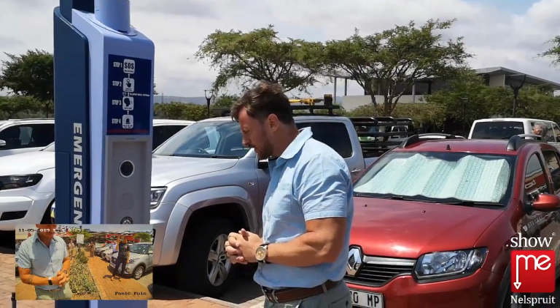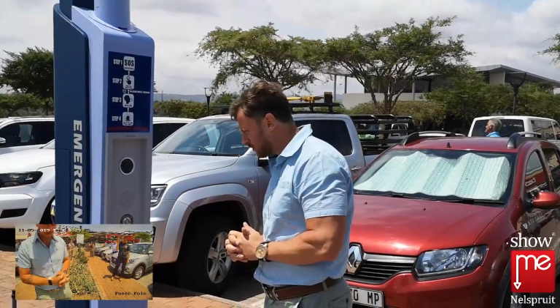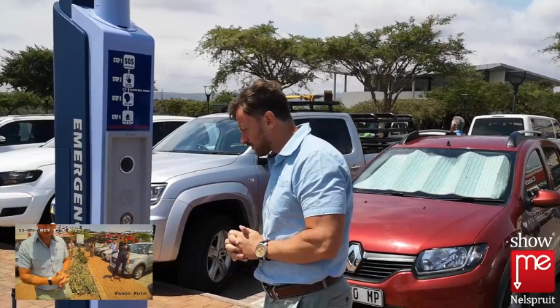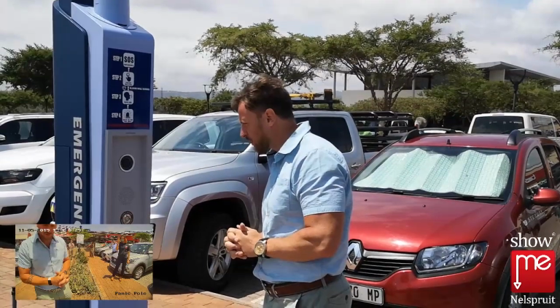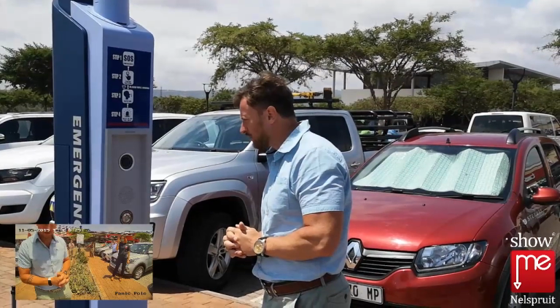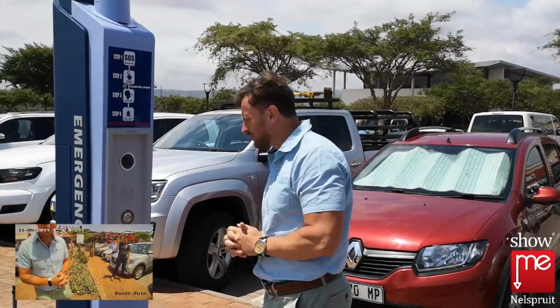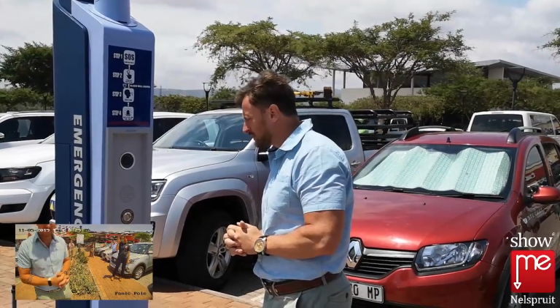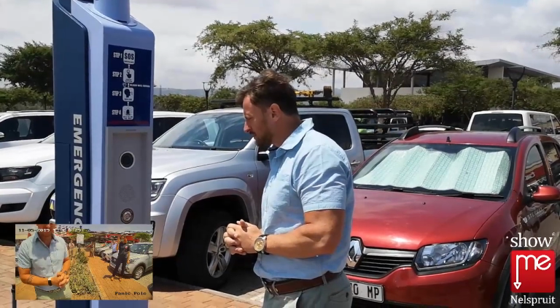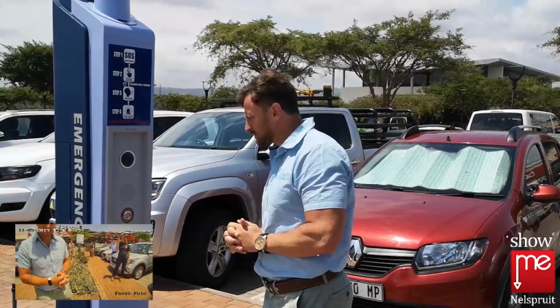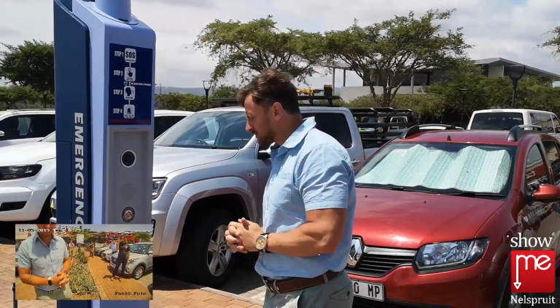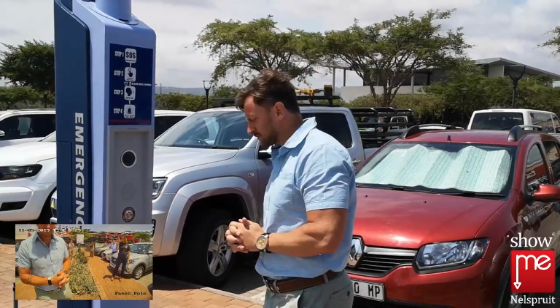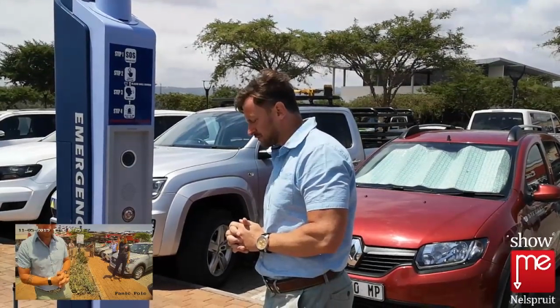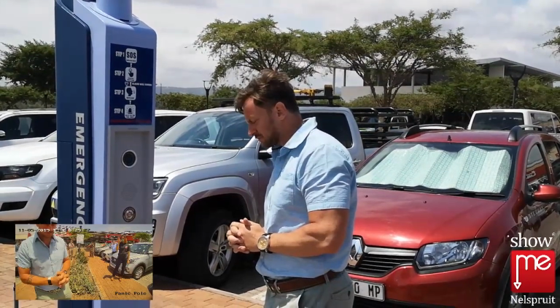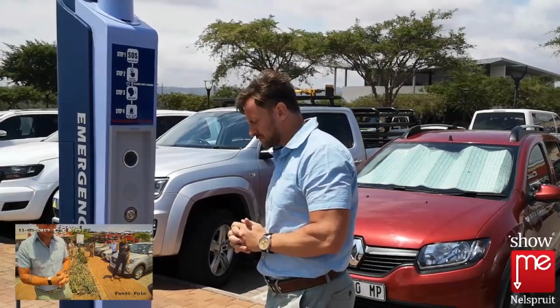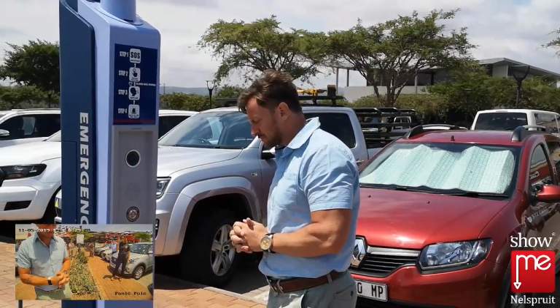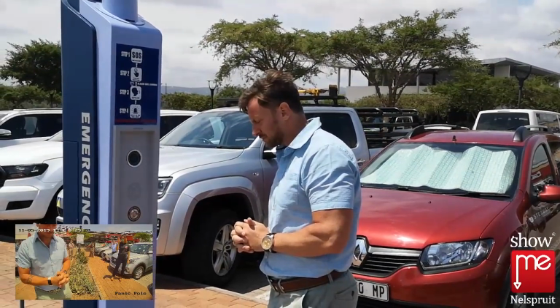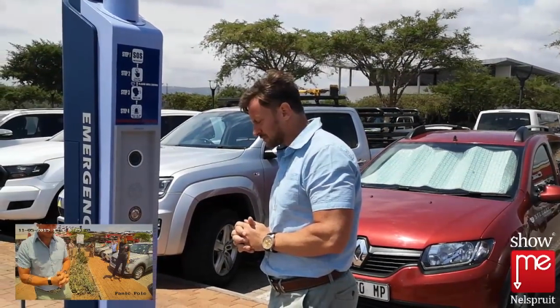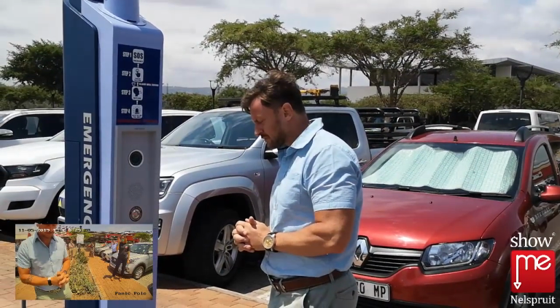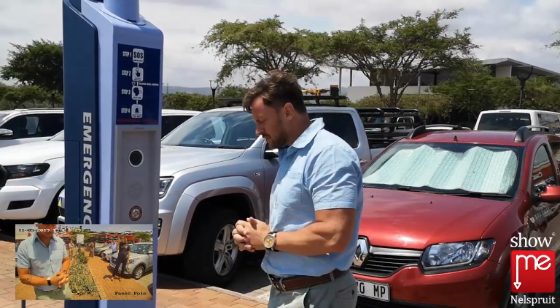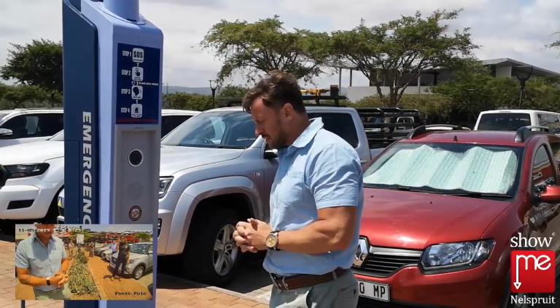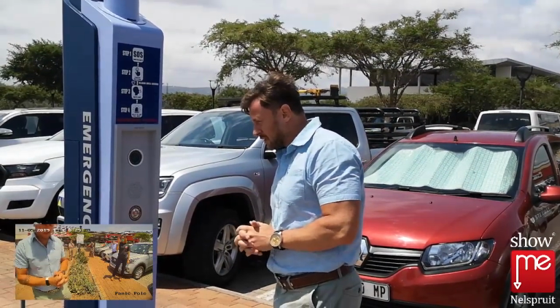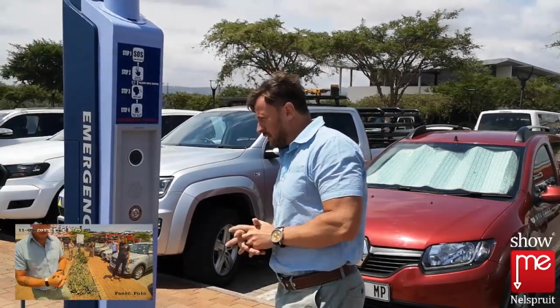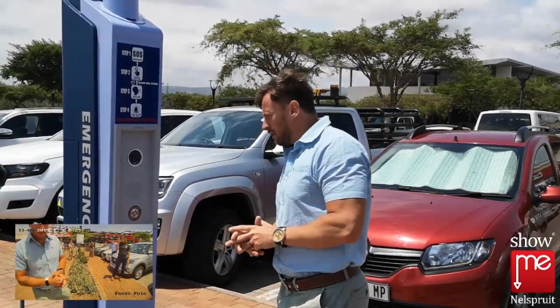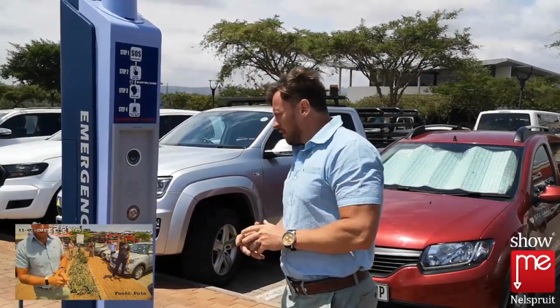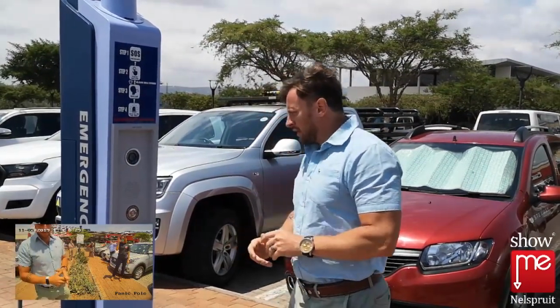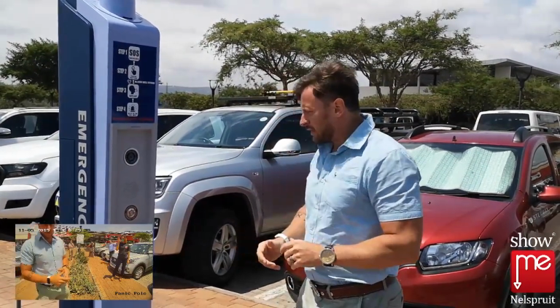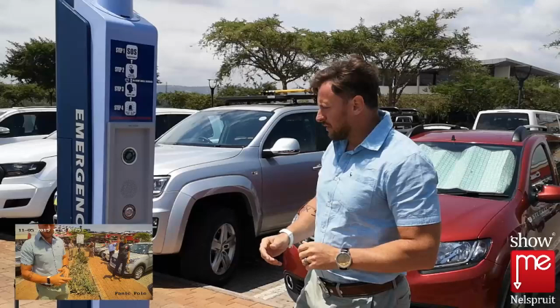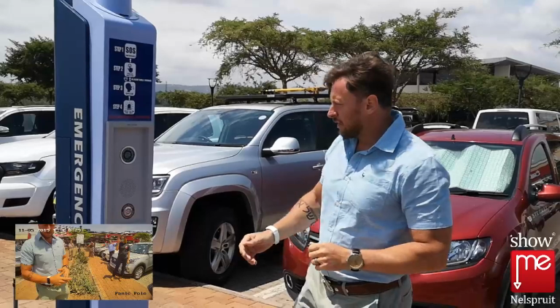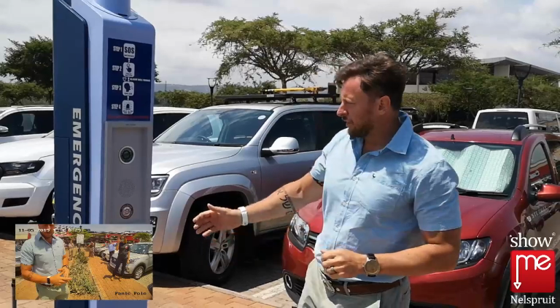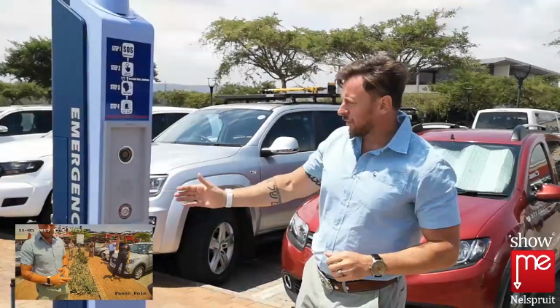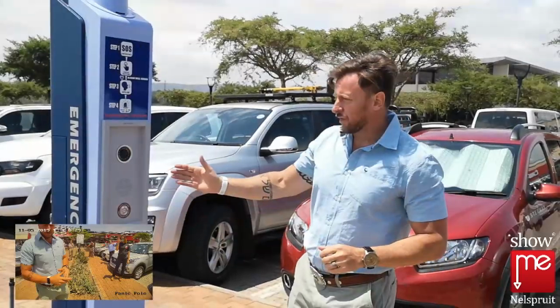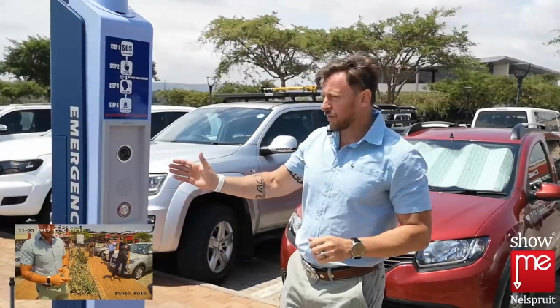Thank you so much. Thank you. Call over.